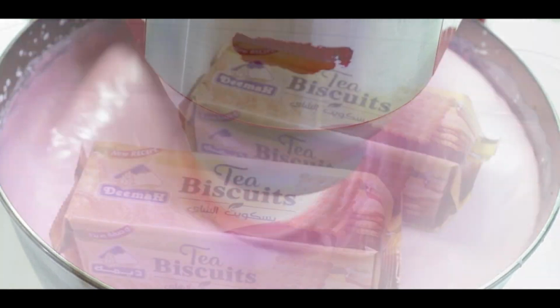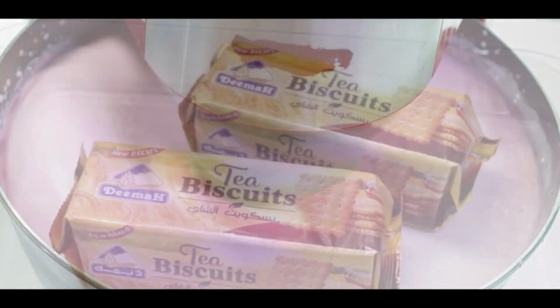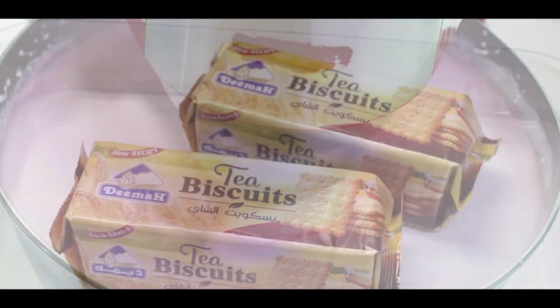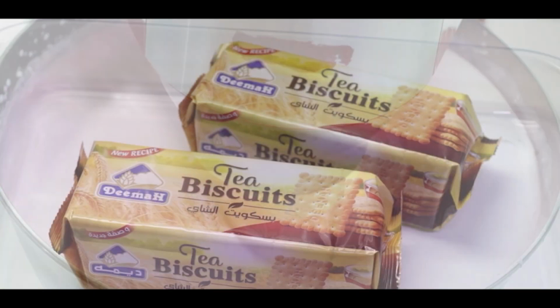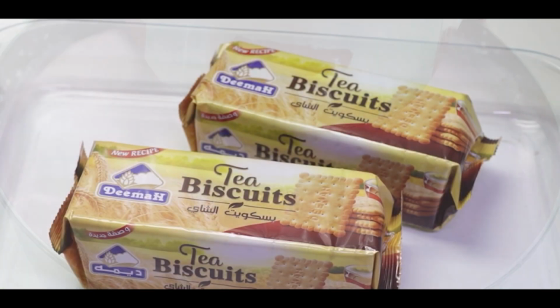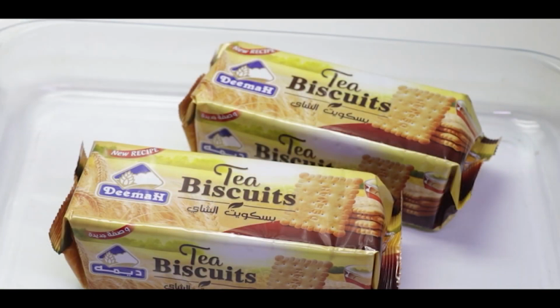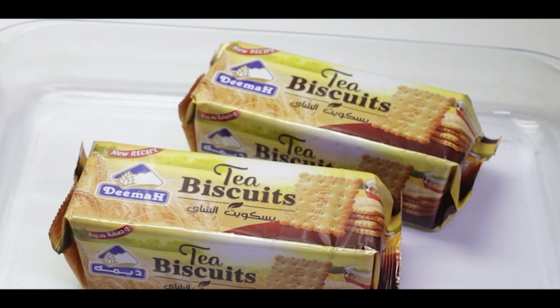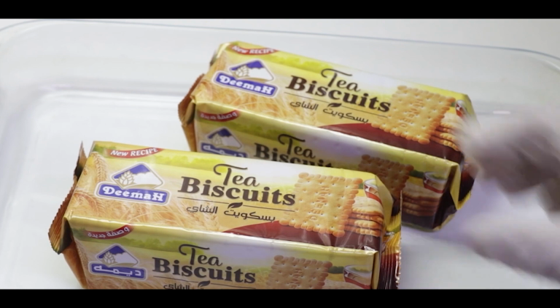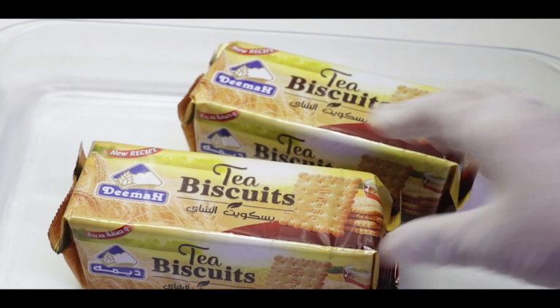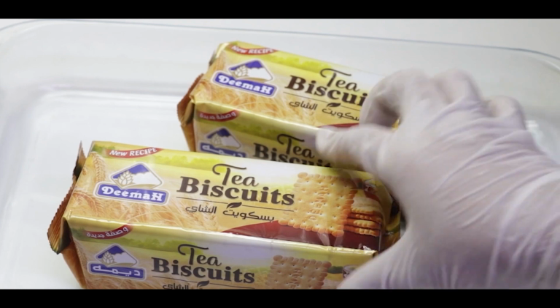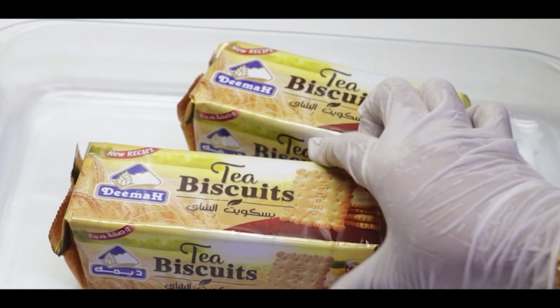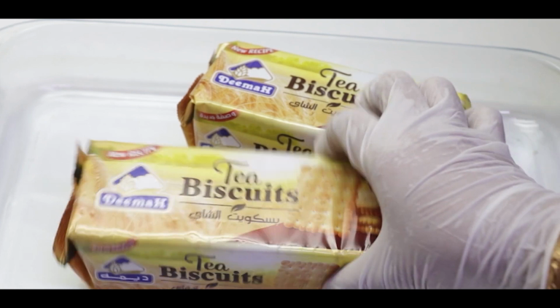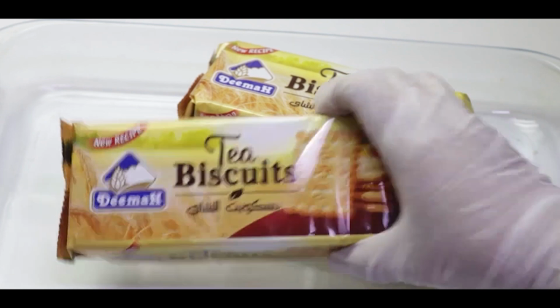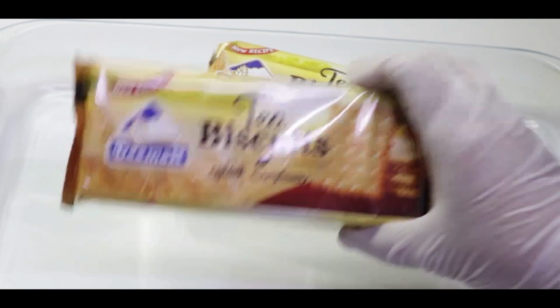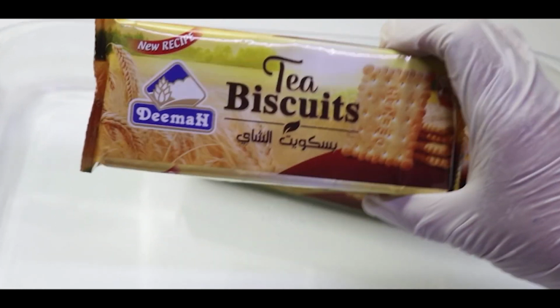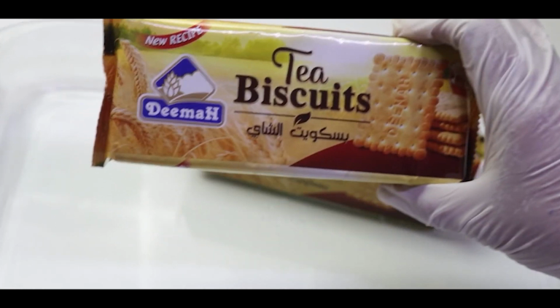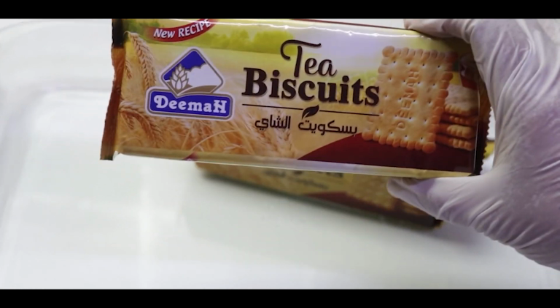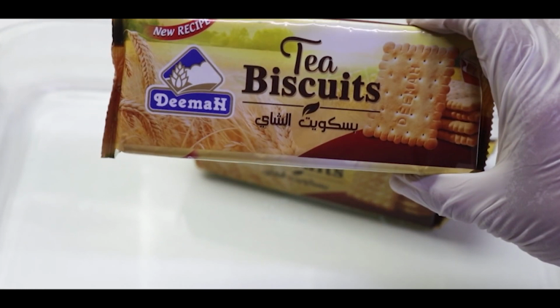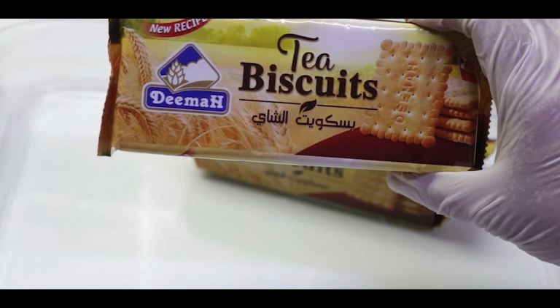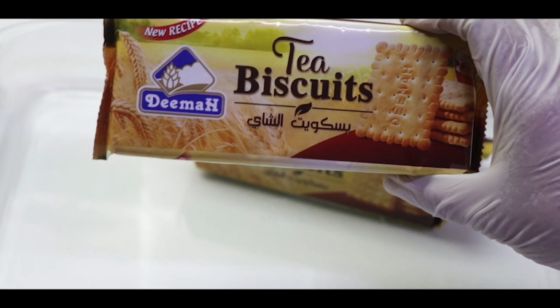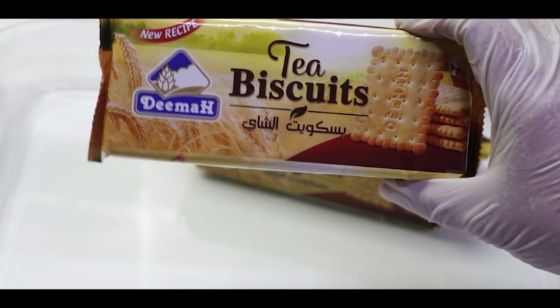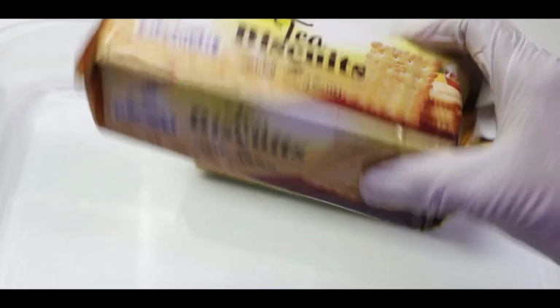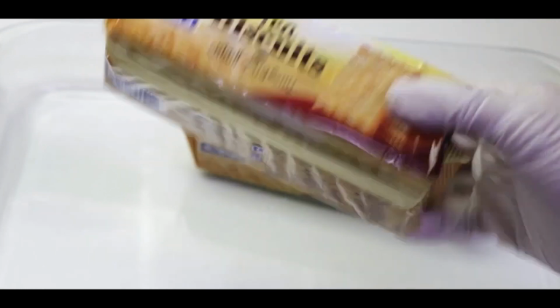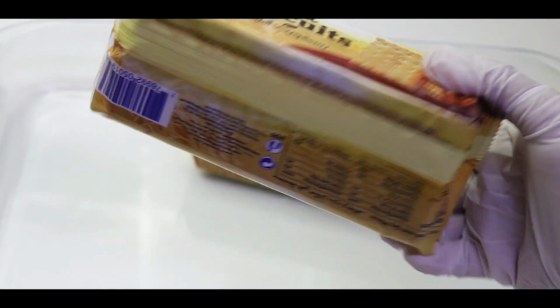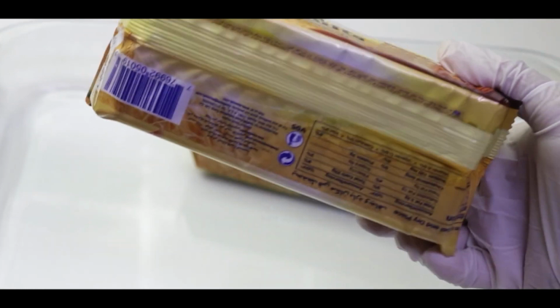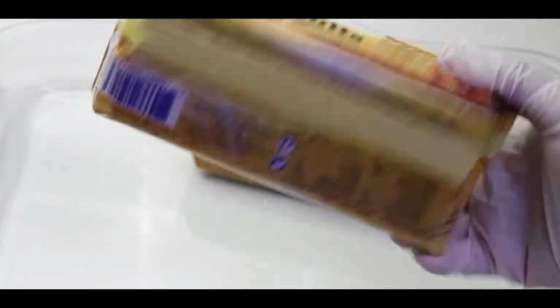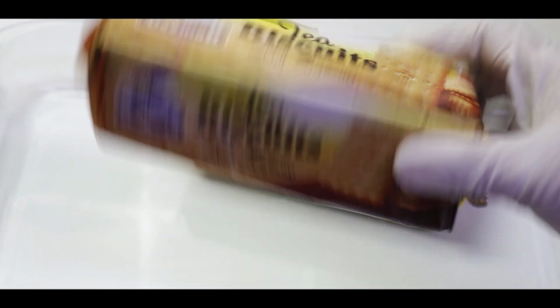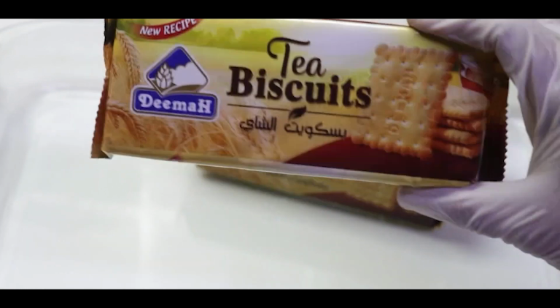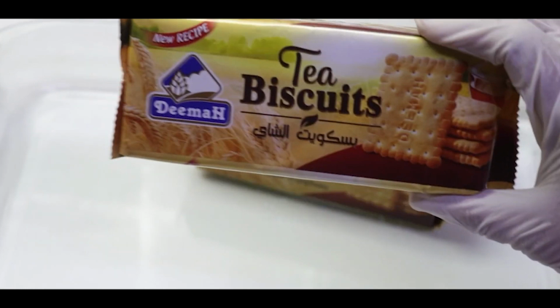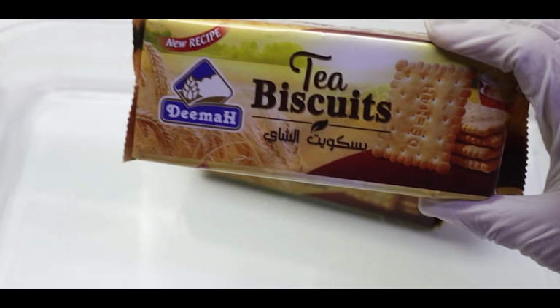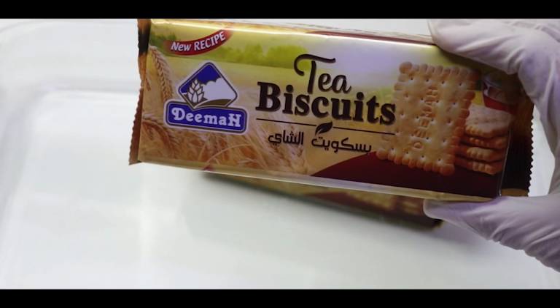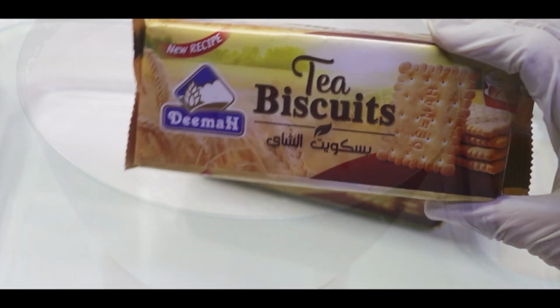Here we have tea biscuits. You can also put some biscuits here.